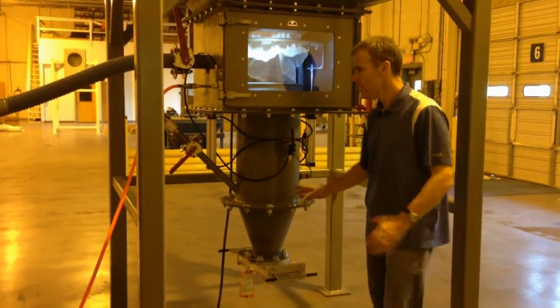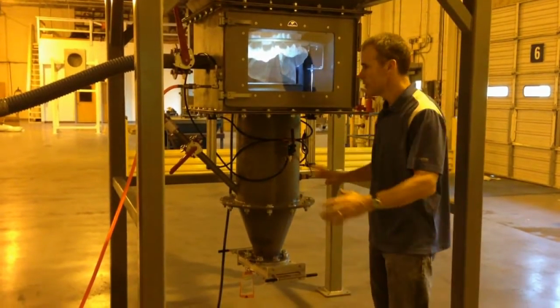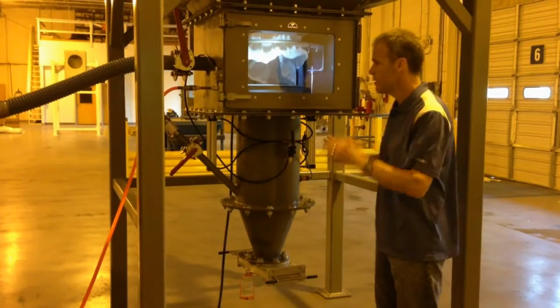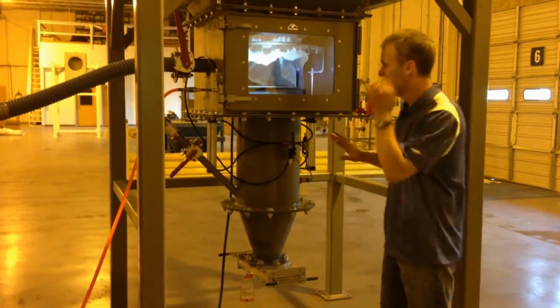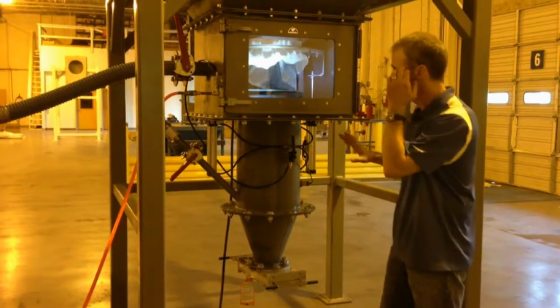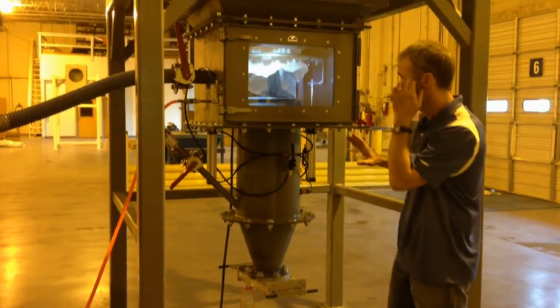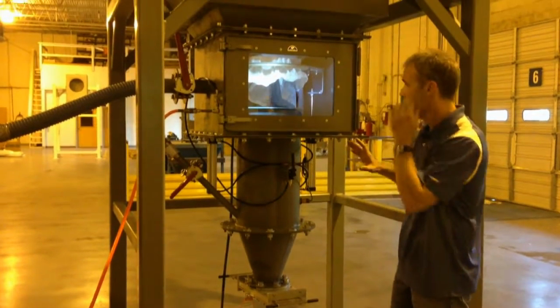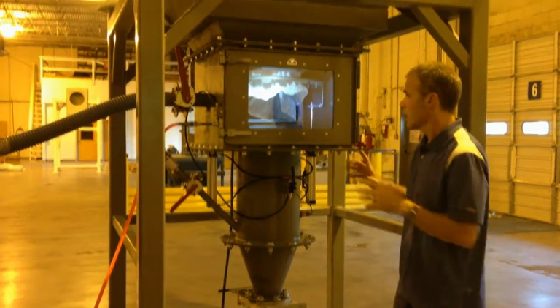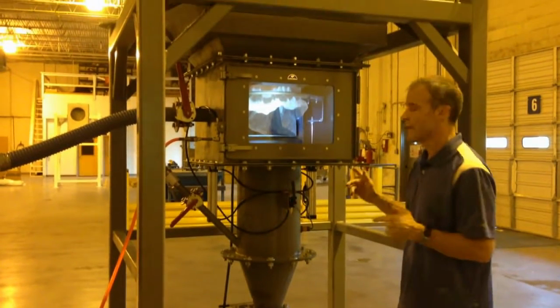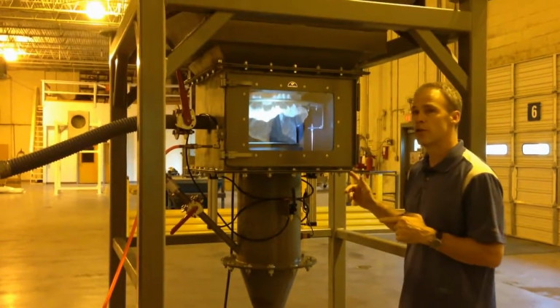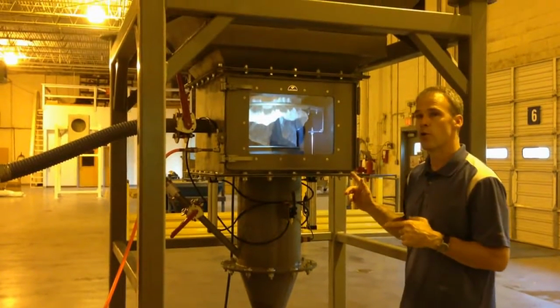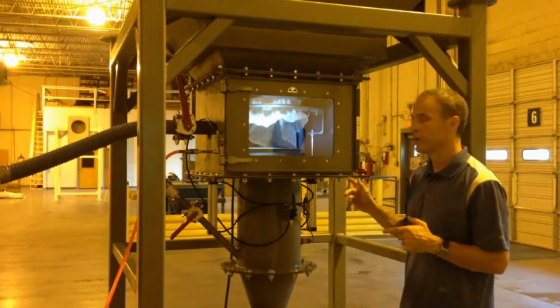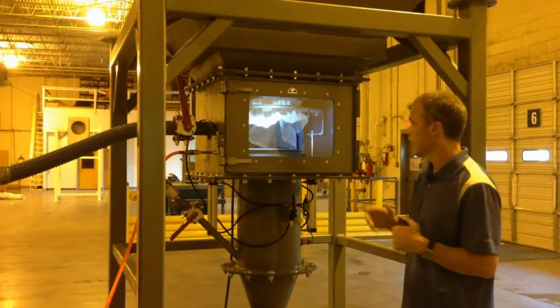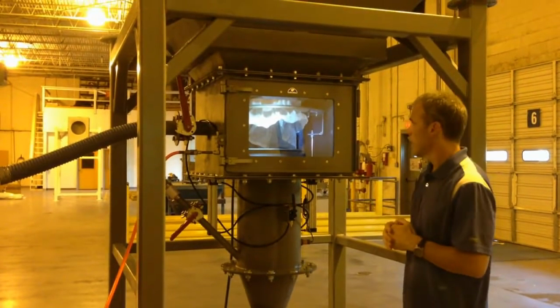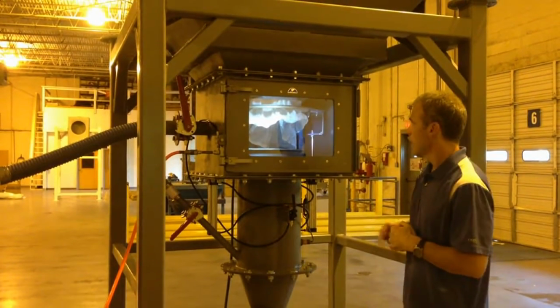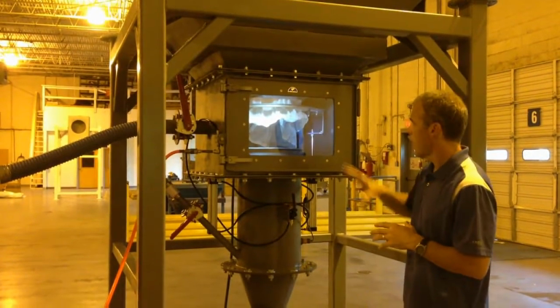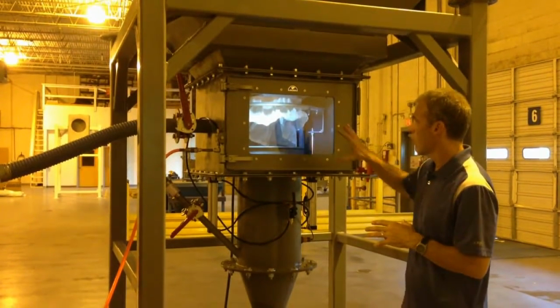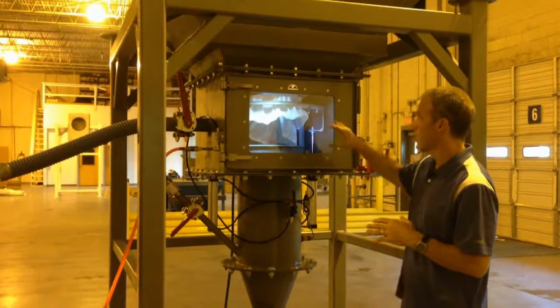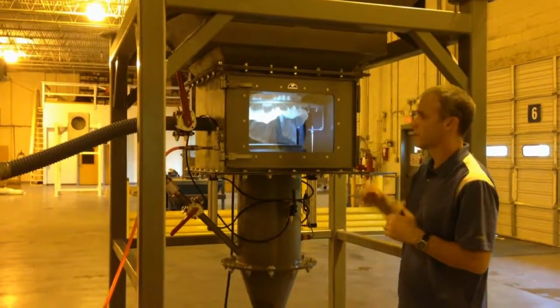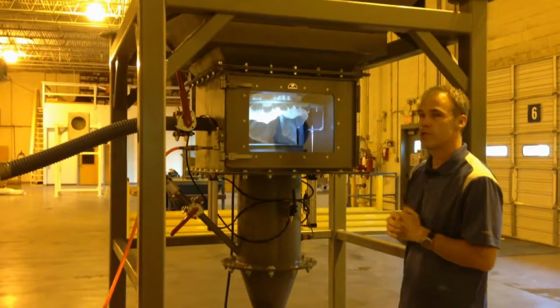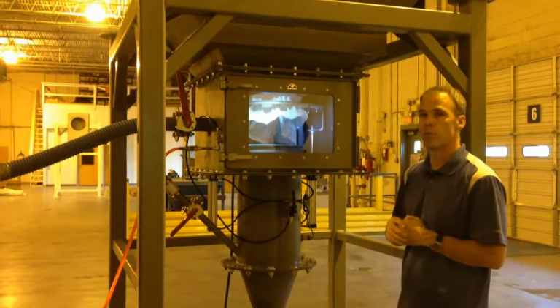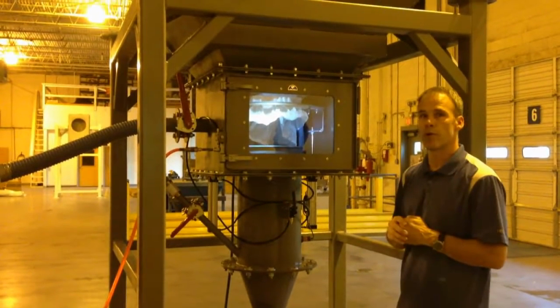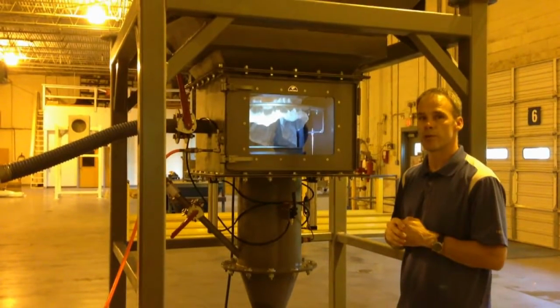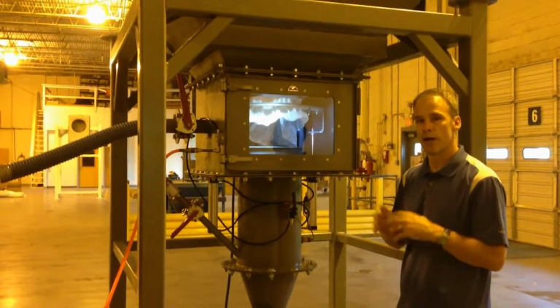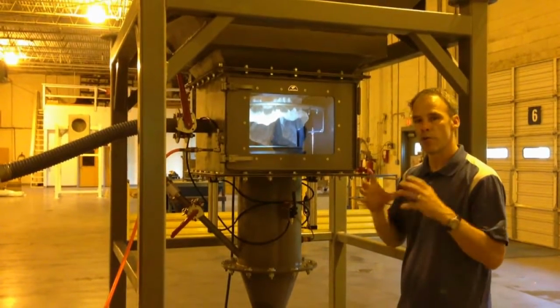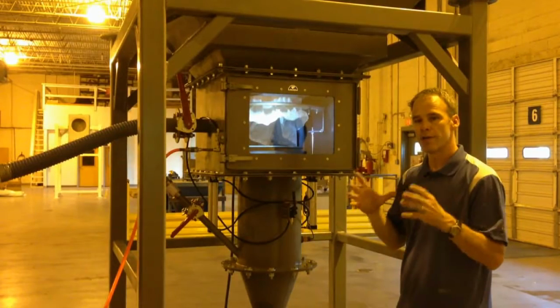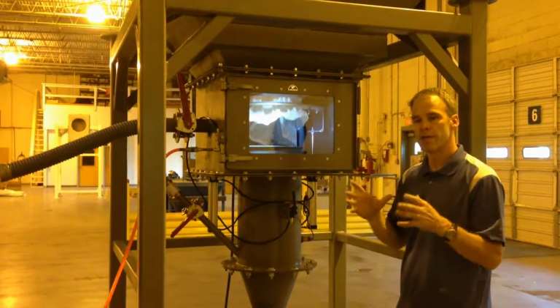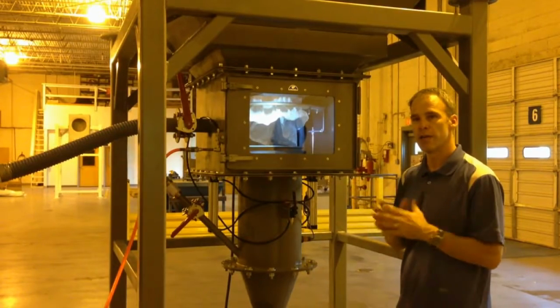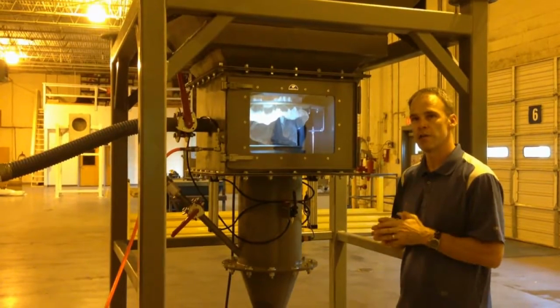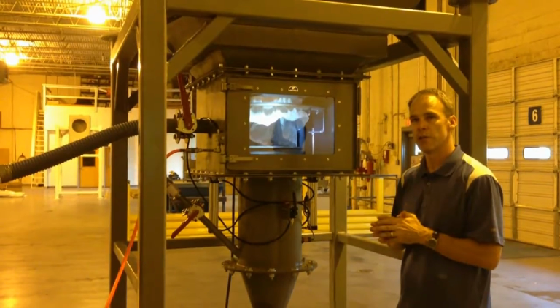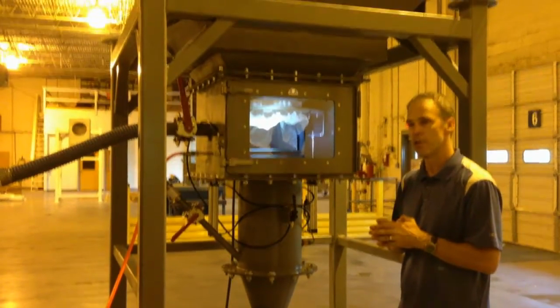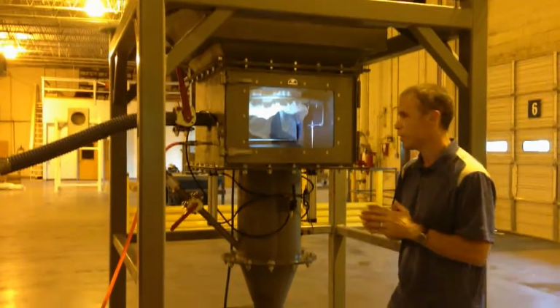So that's the entire system. Let's take a look quickly at how the access chamber works and how we contain dust within the unit.